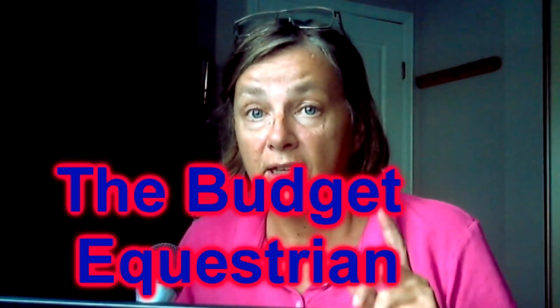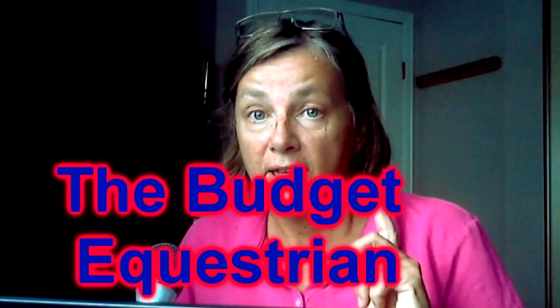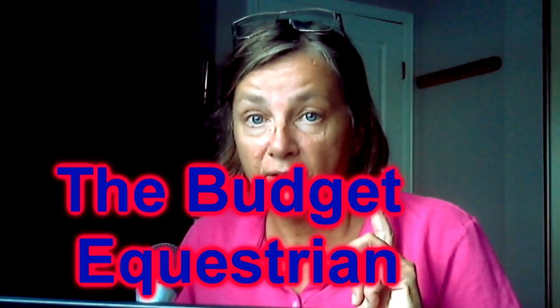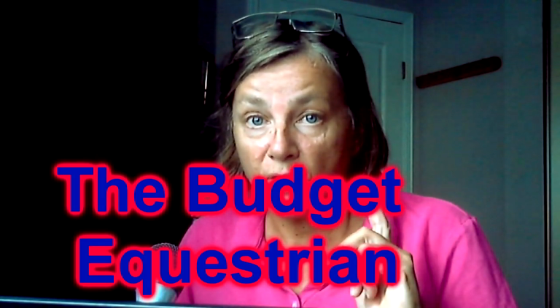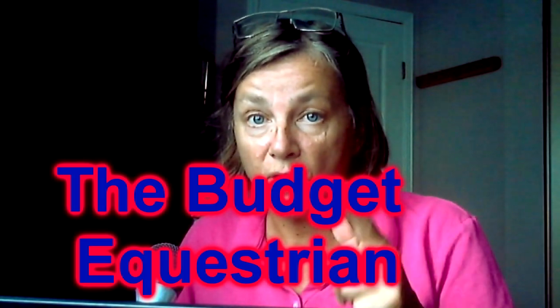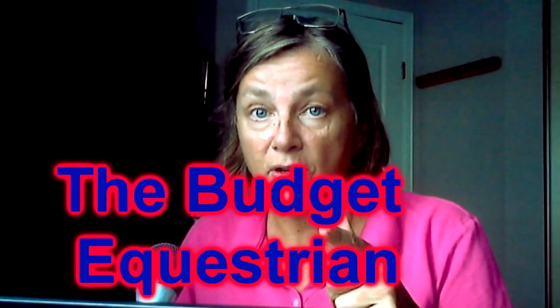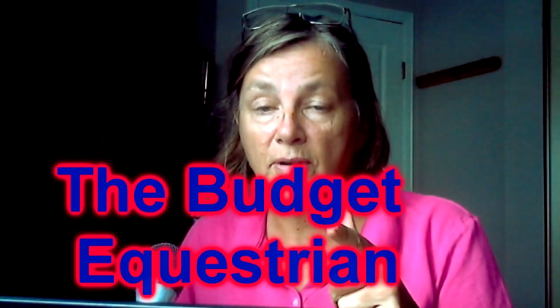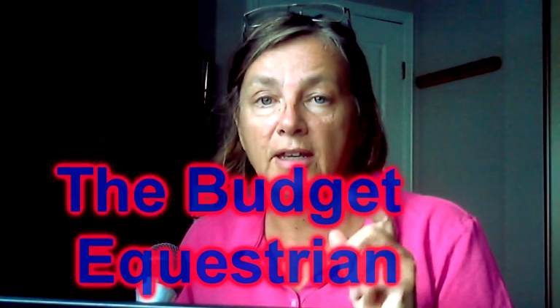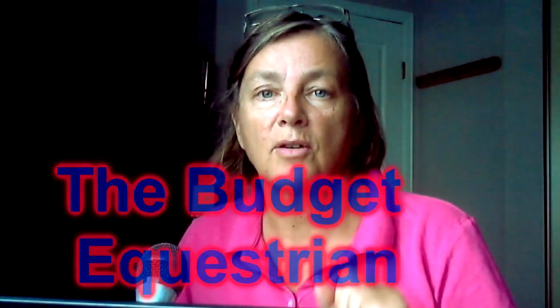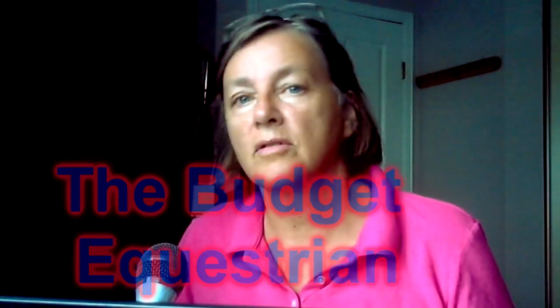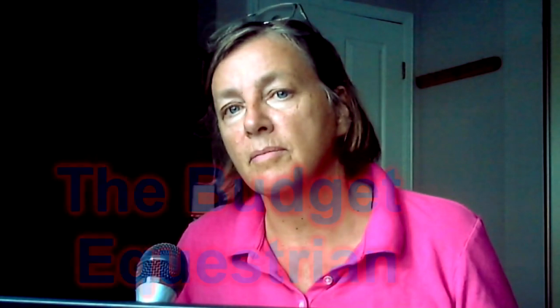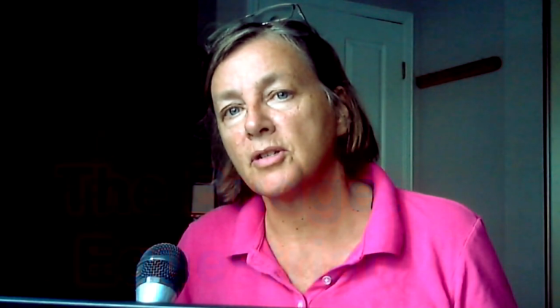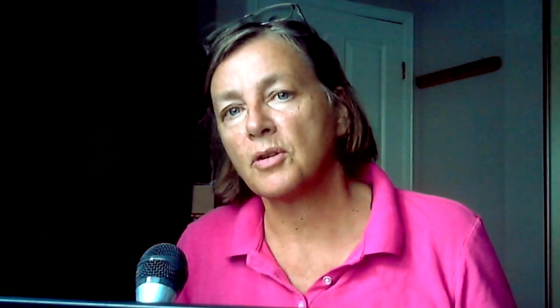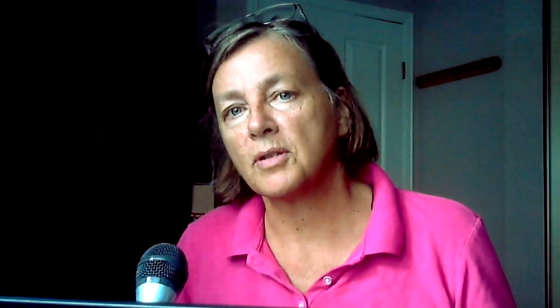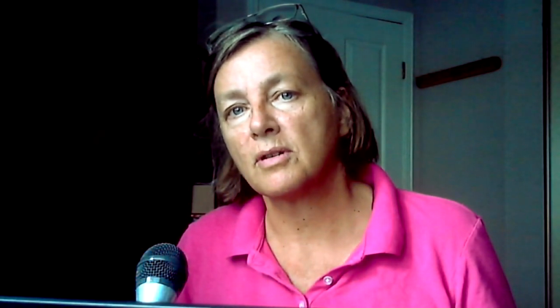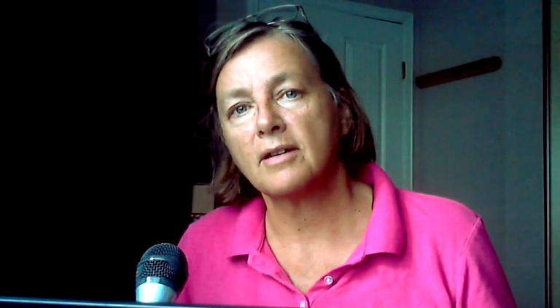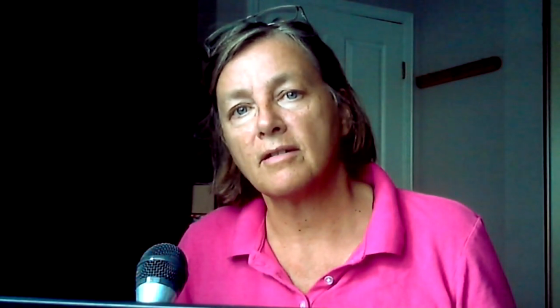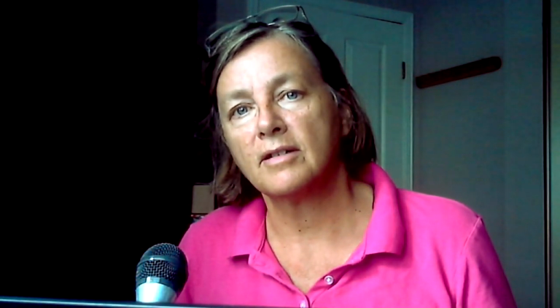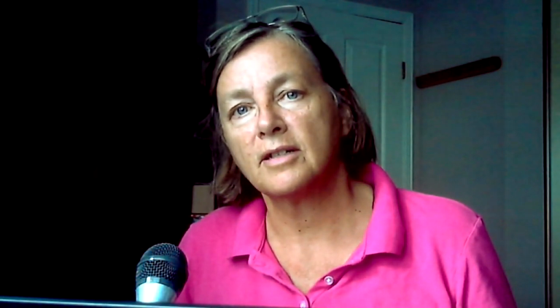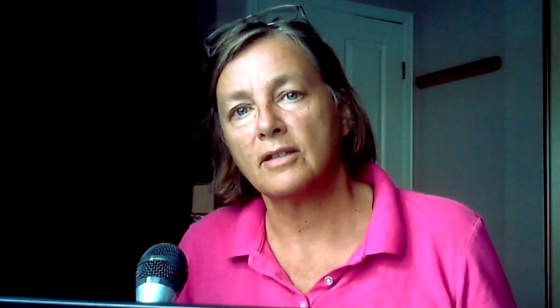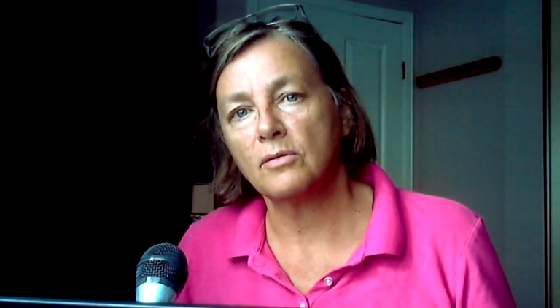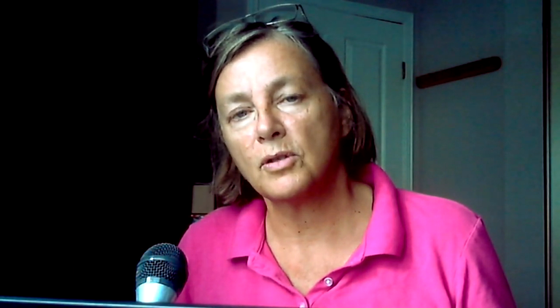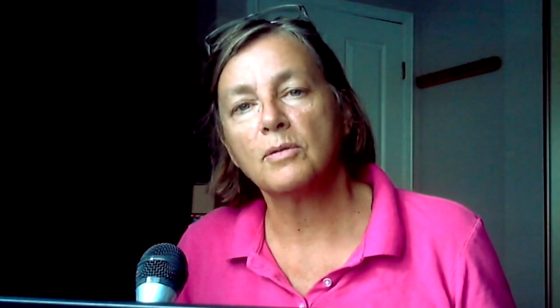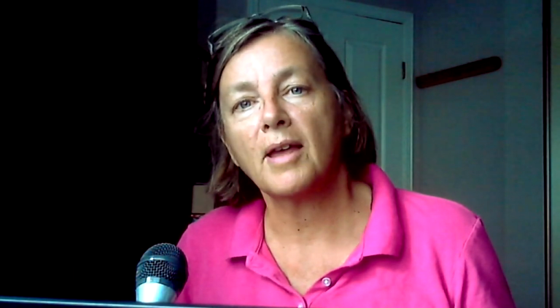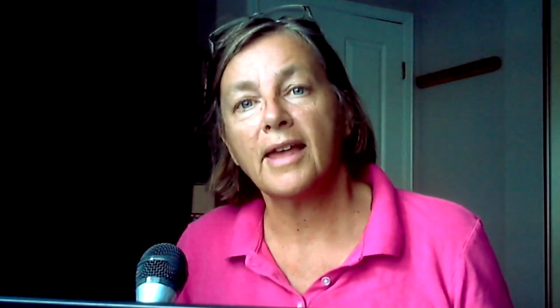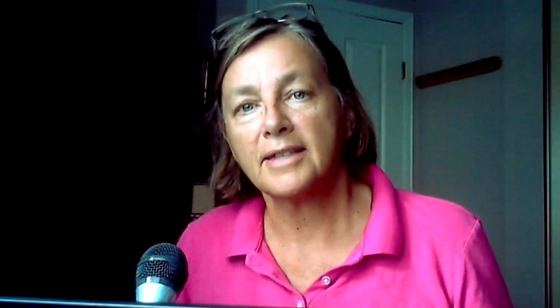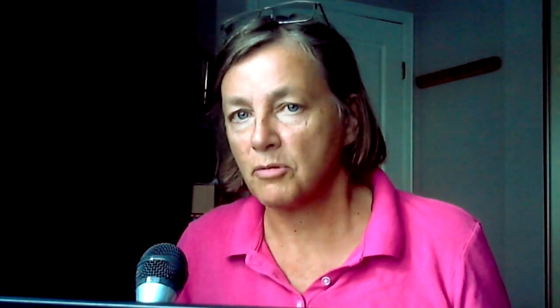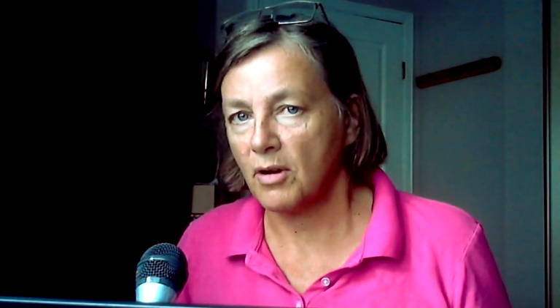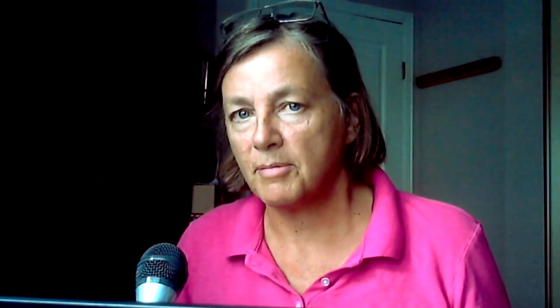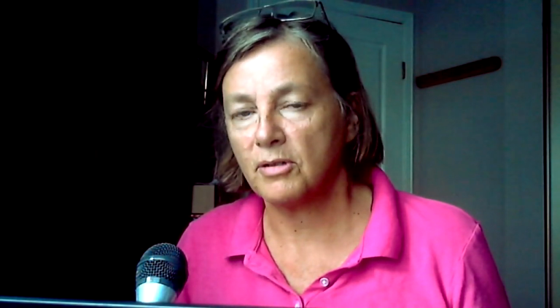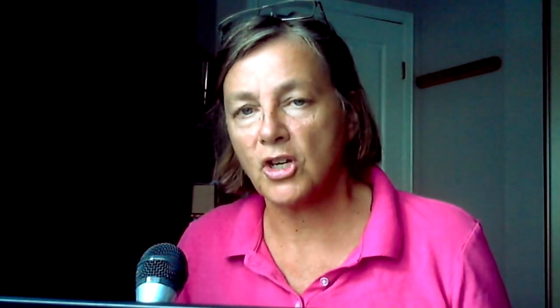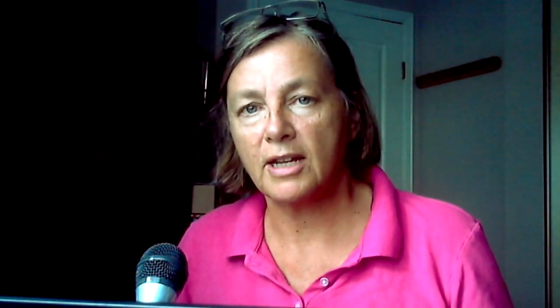If you're not already, go to The Budget Equestrian on YouTube and subscribe to her channel.